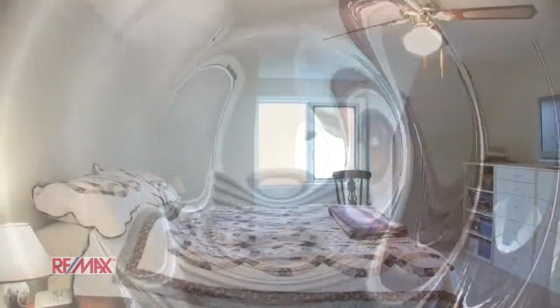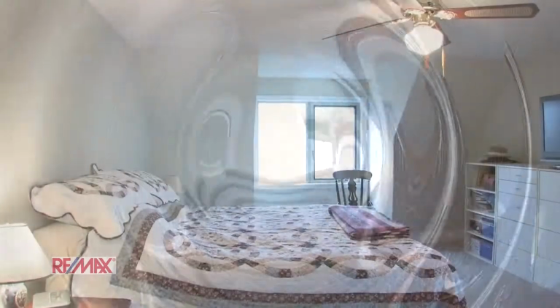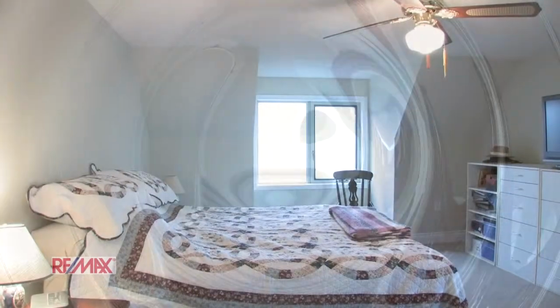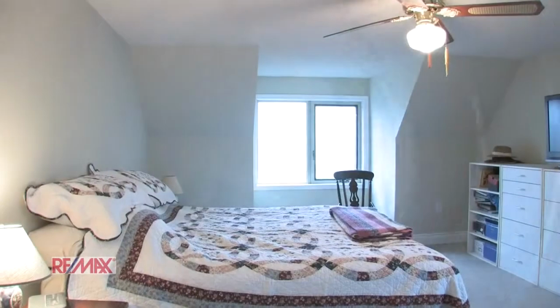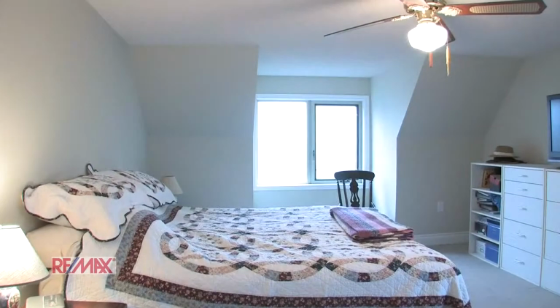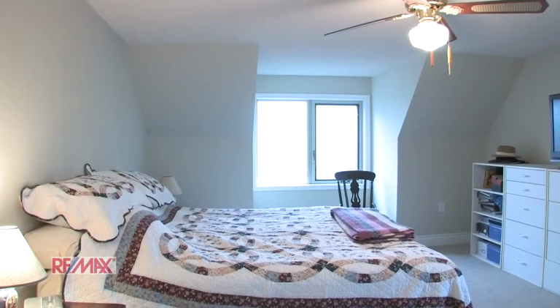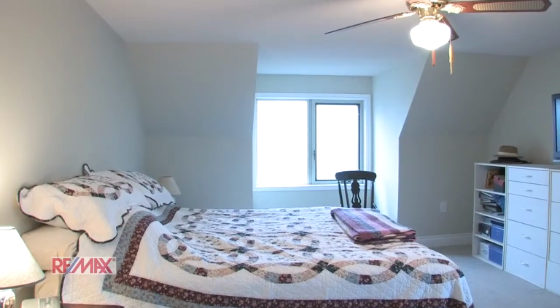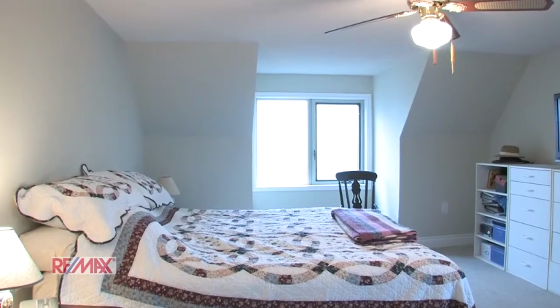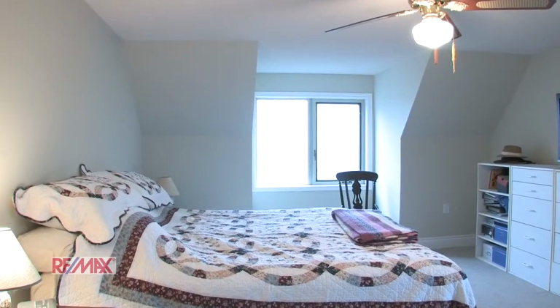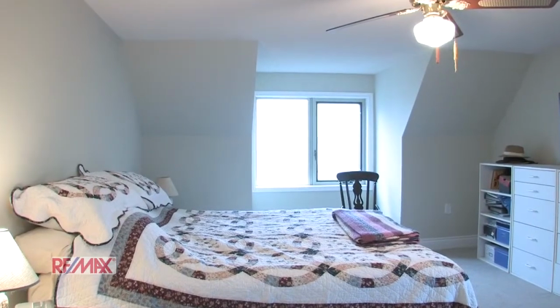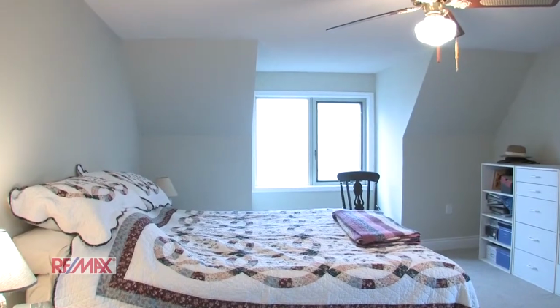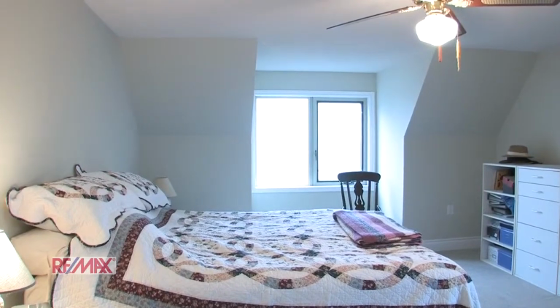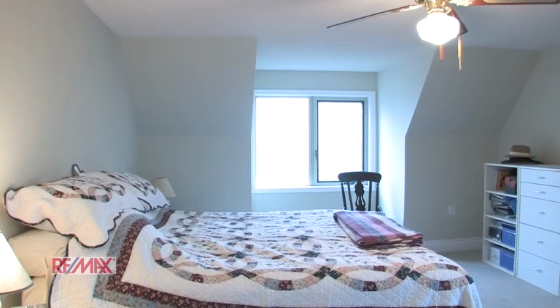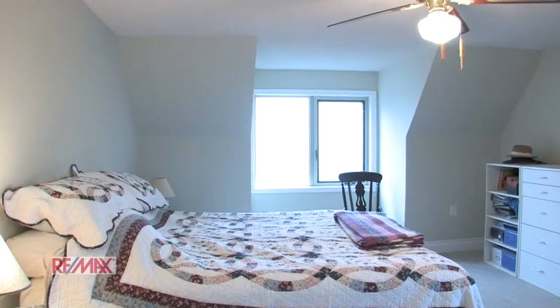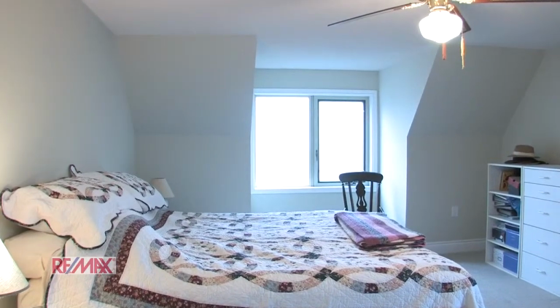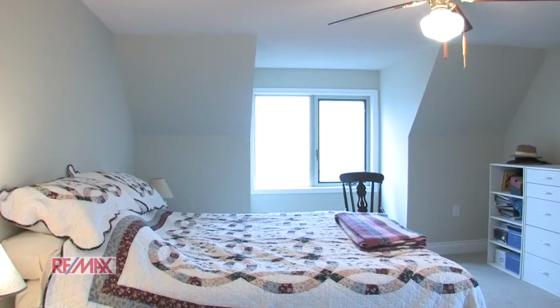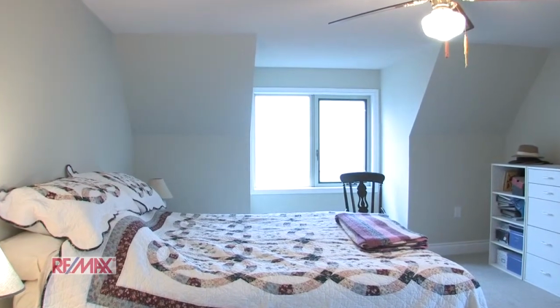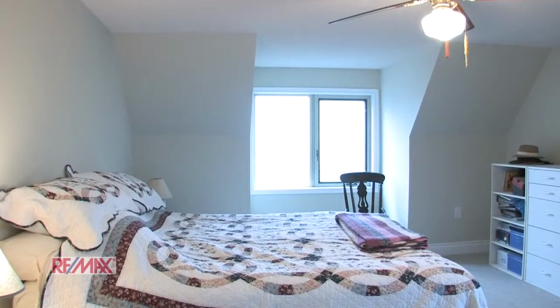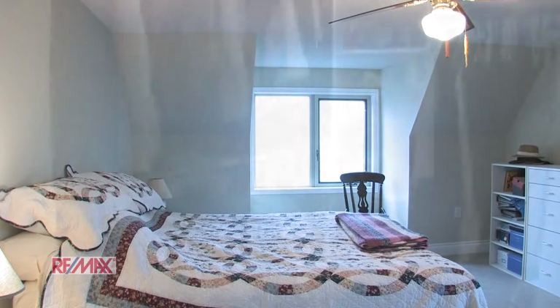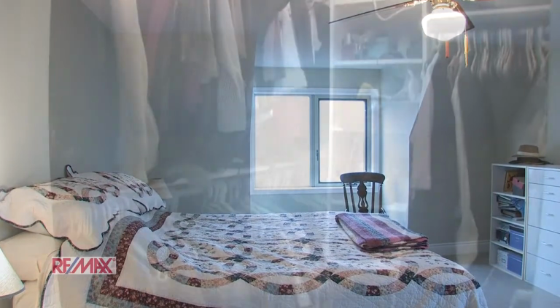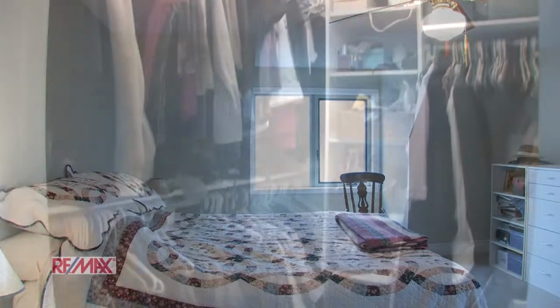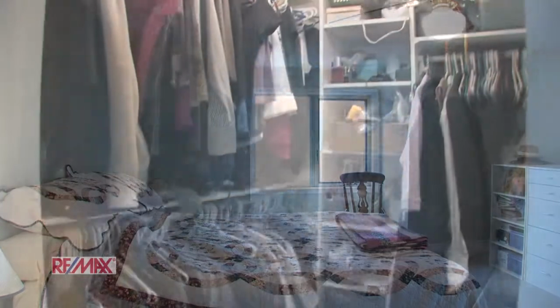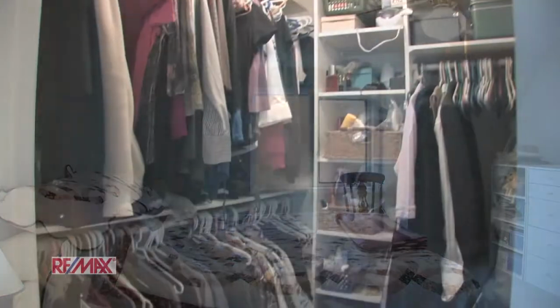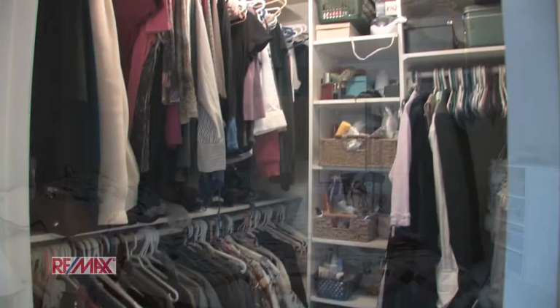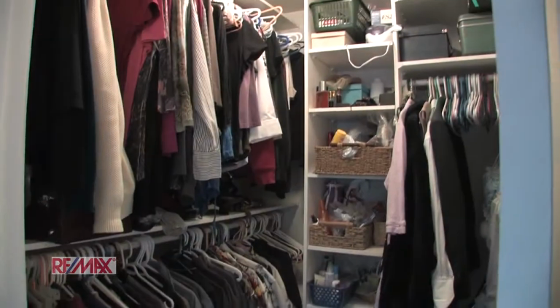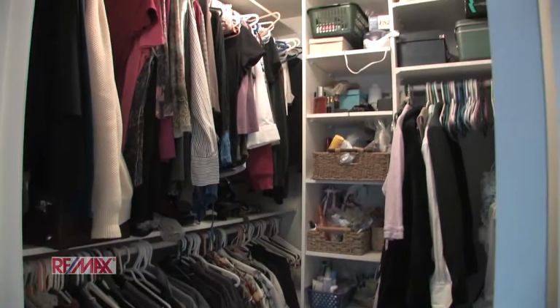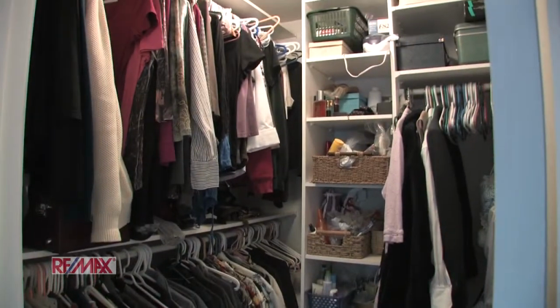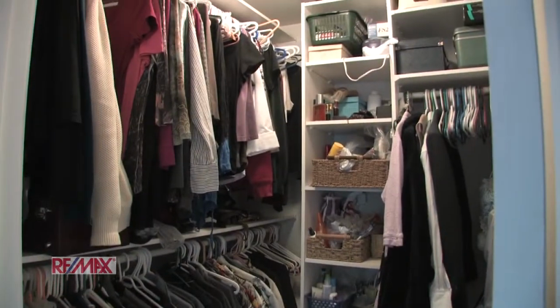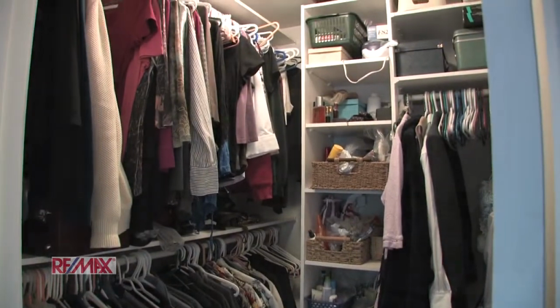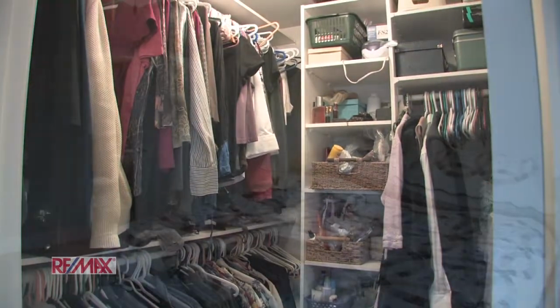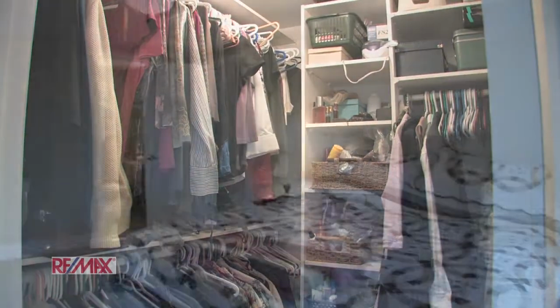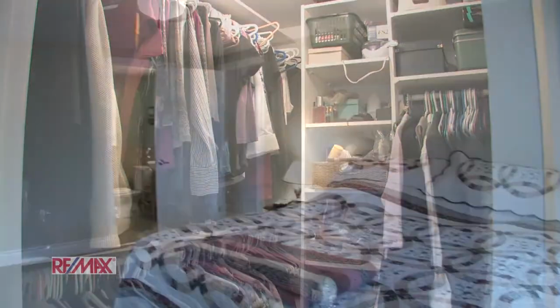This is the large master bedroom where you'll find a walk-in closet and an updated en suite.